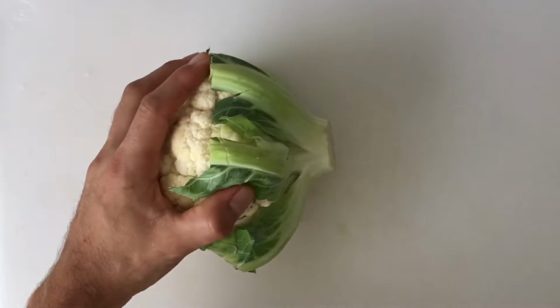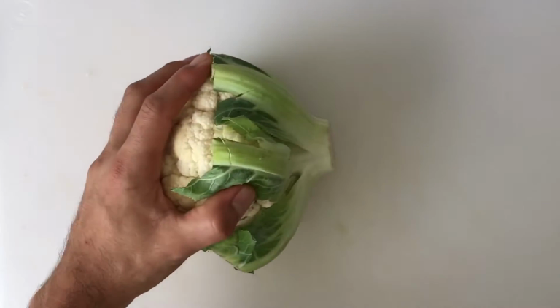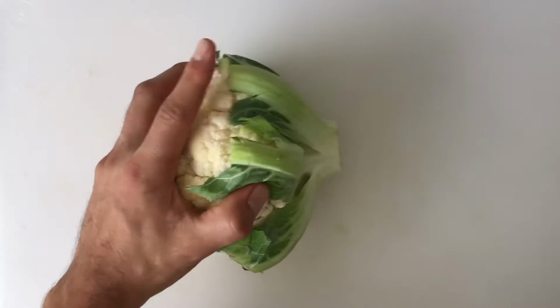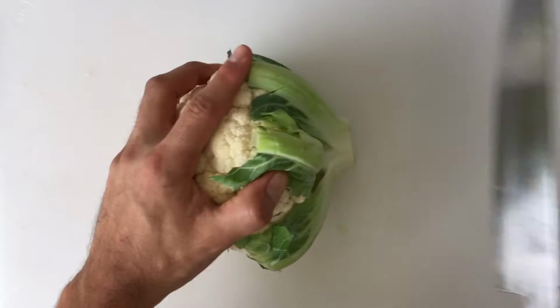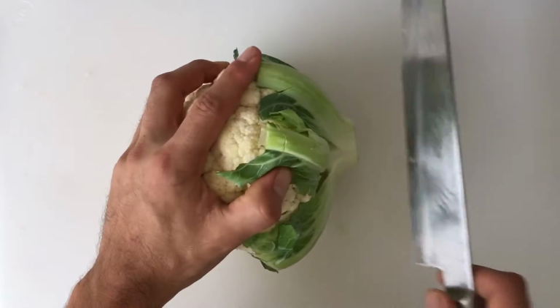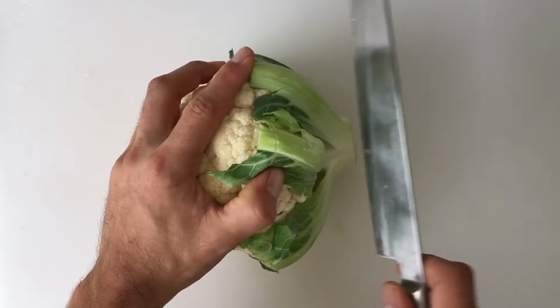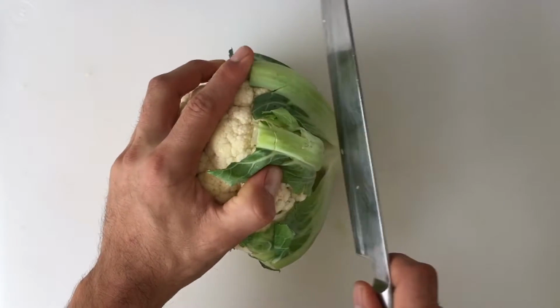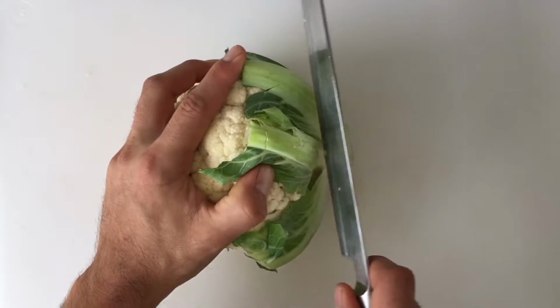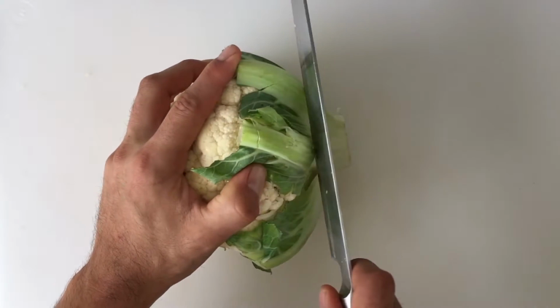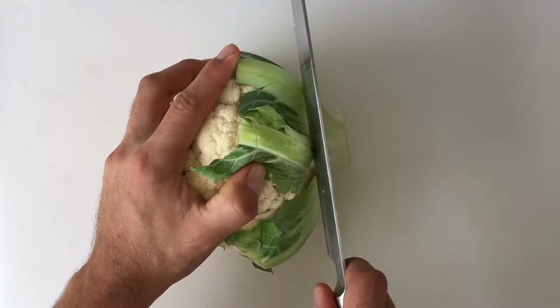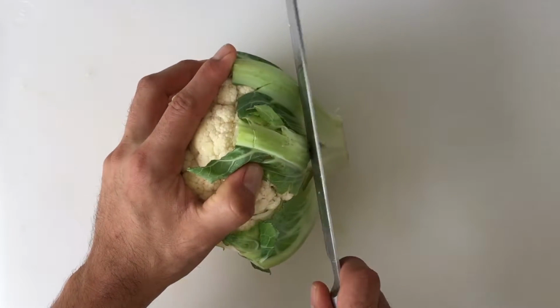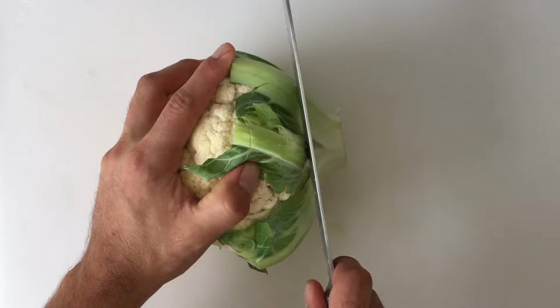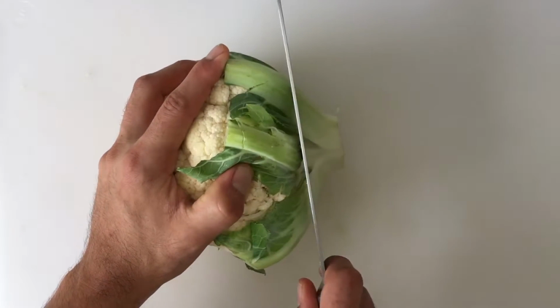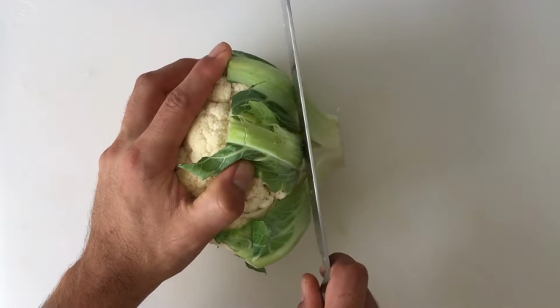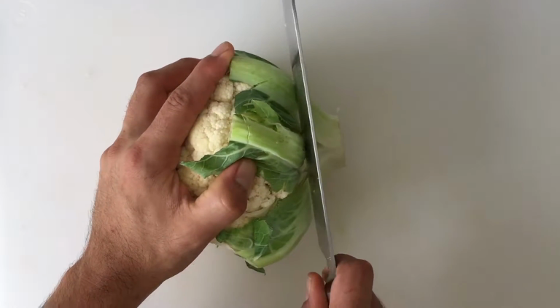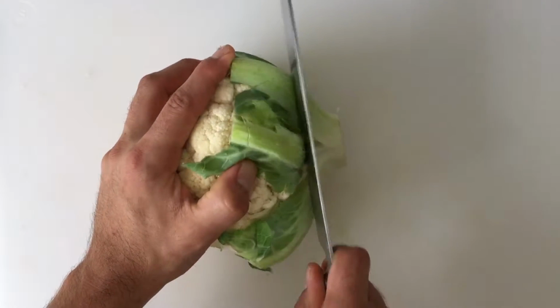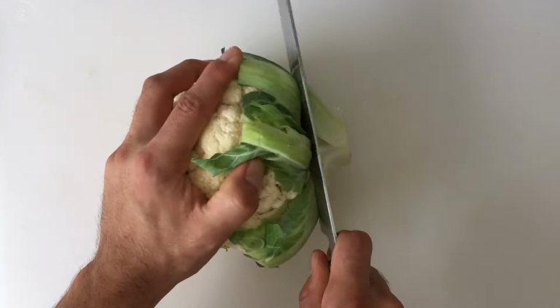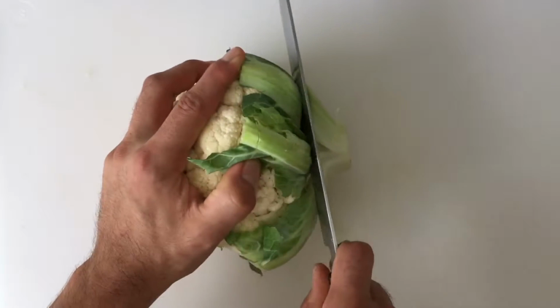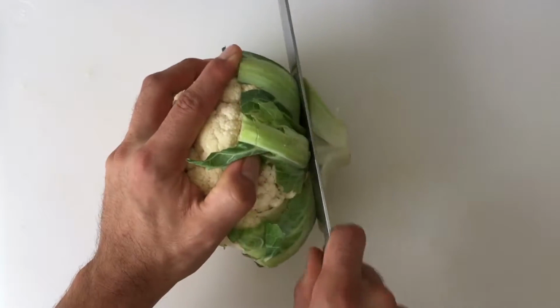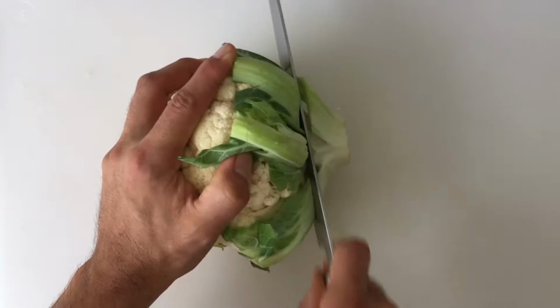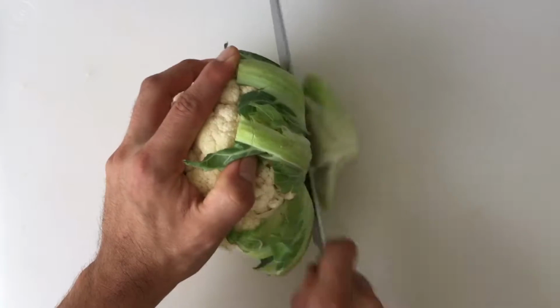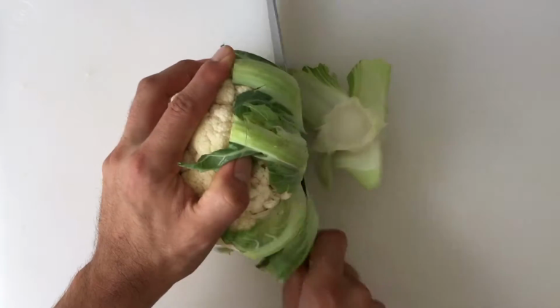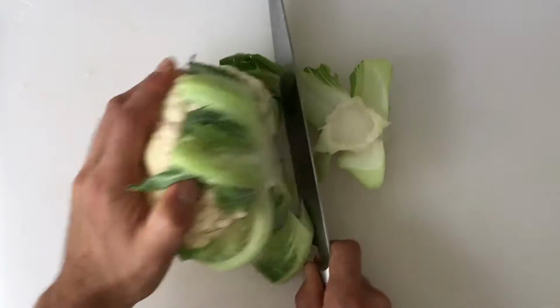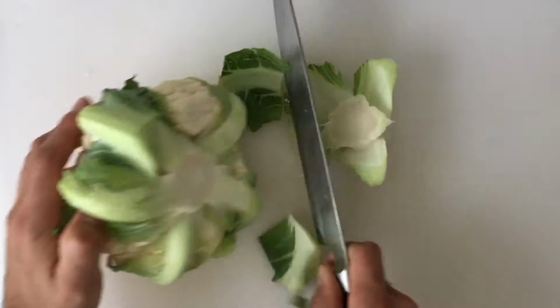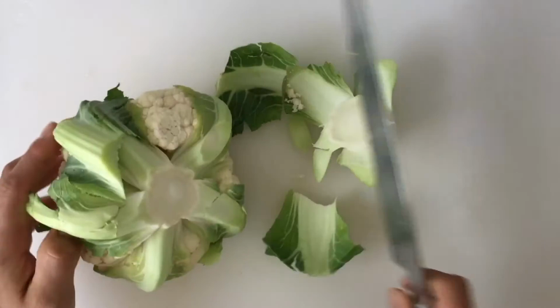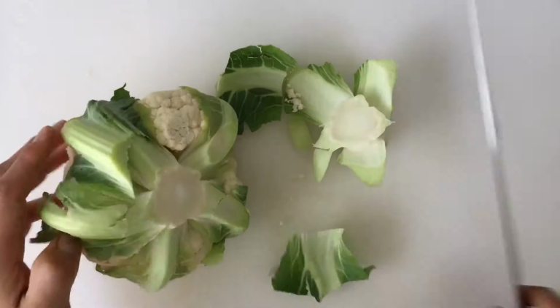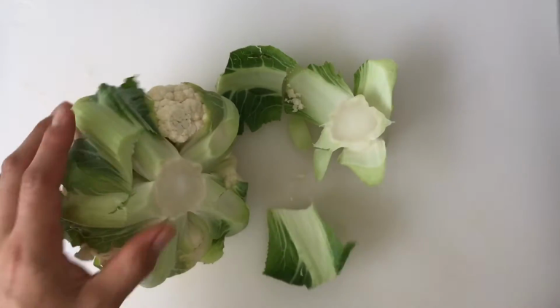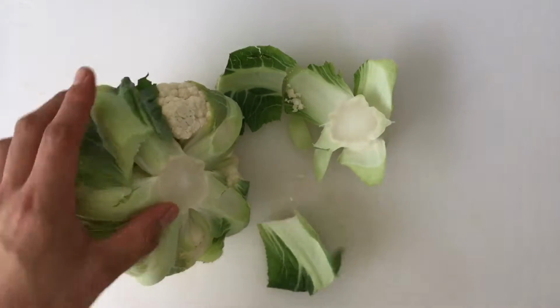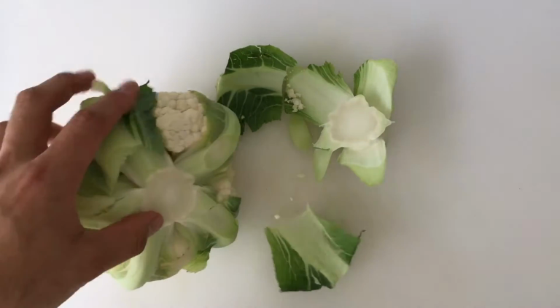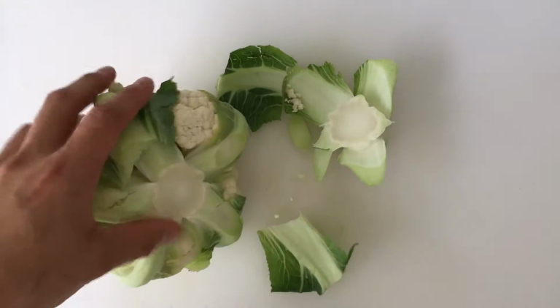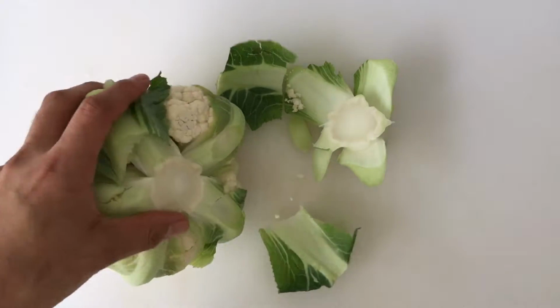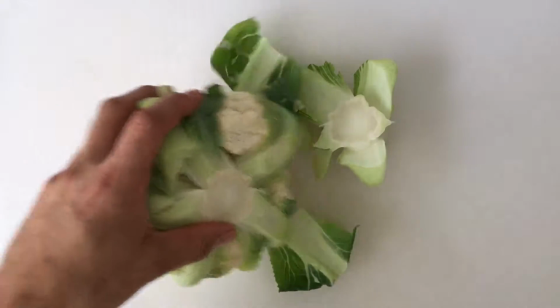Trim the bottom of the stem to help remove the leaves, and then pull off any remaining leaves.